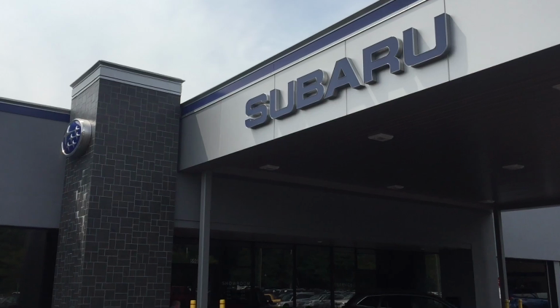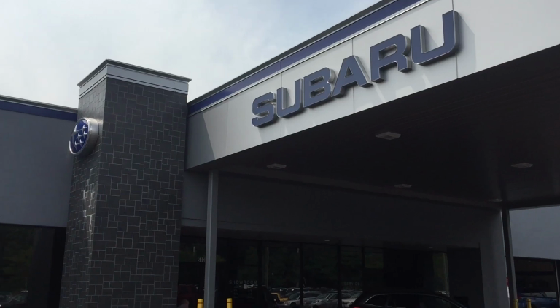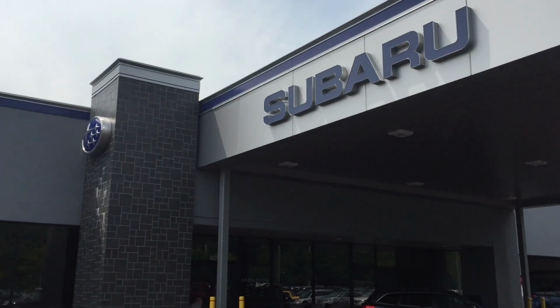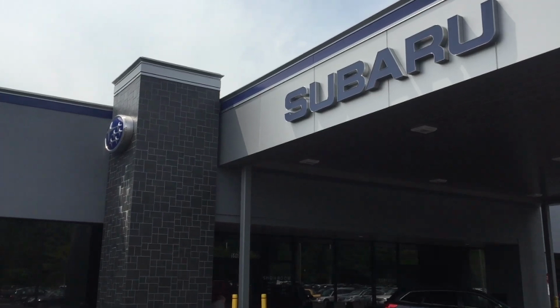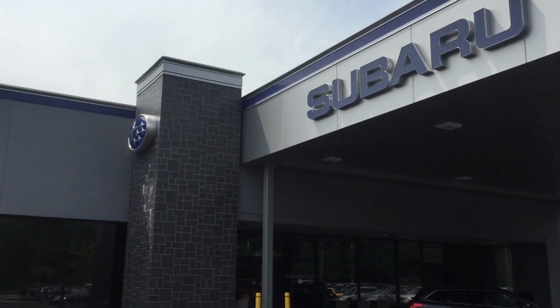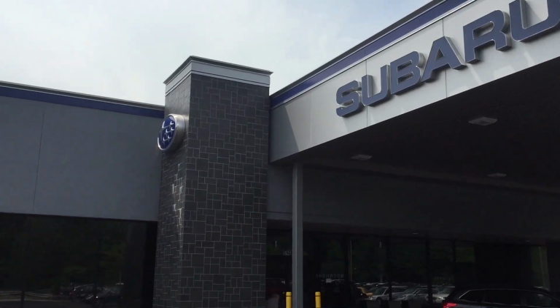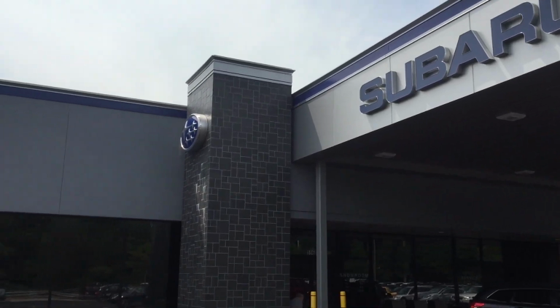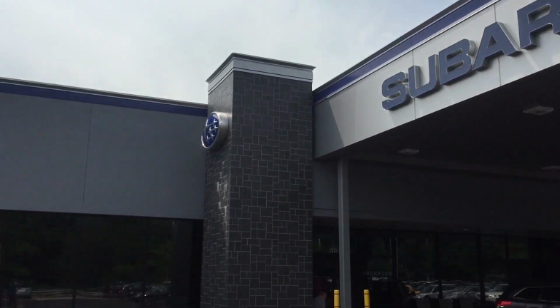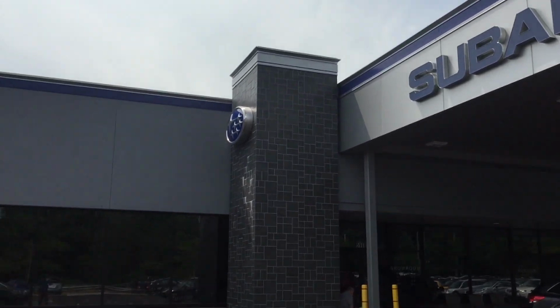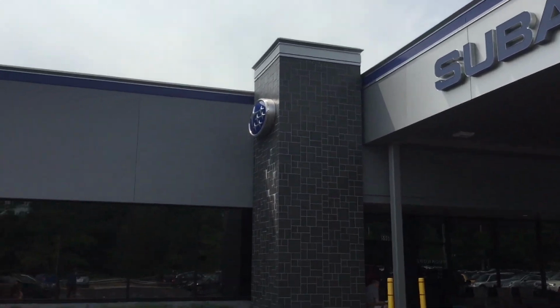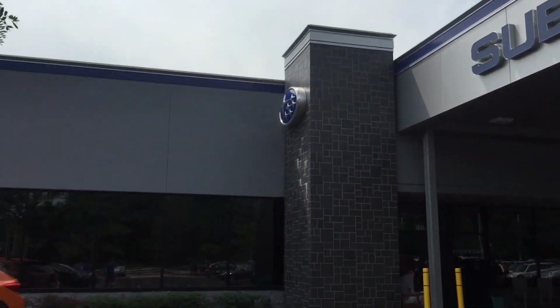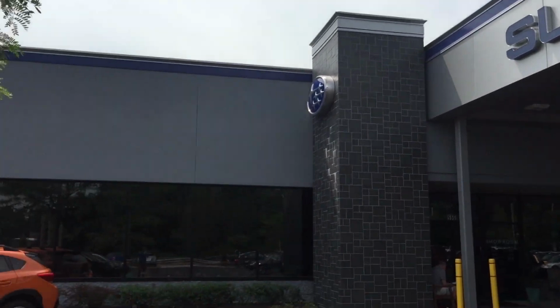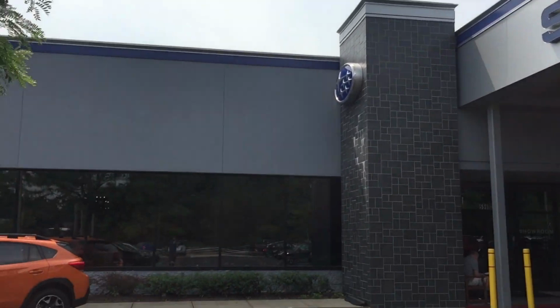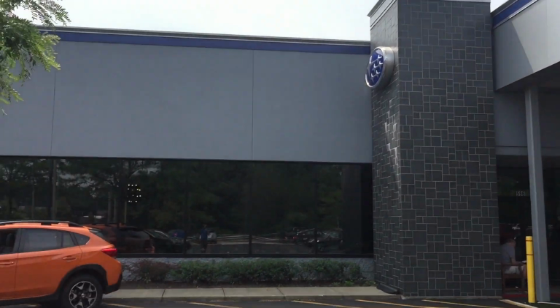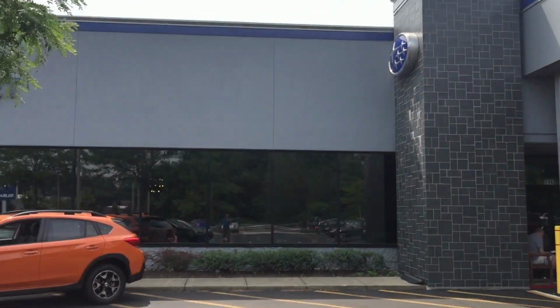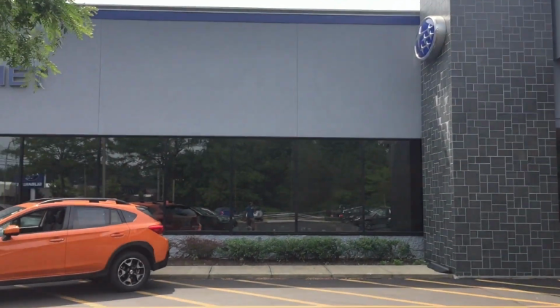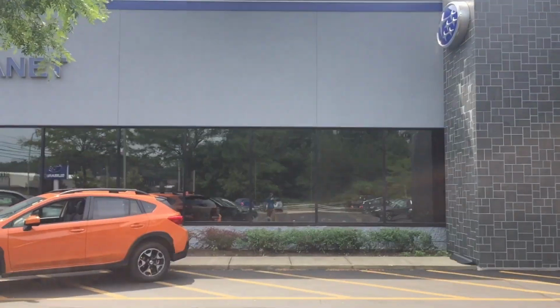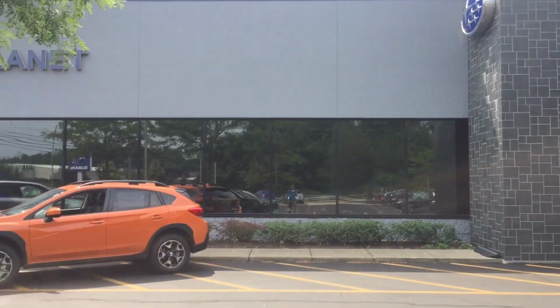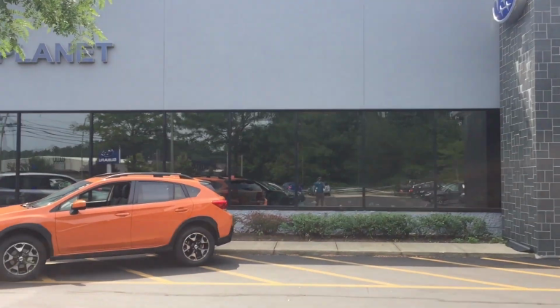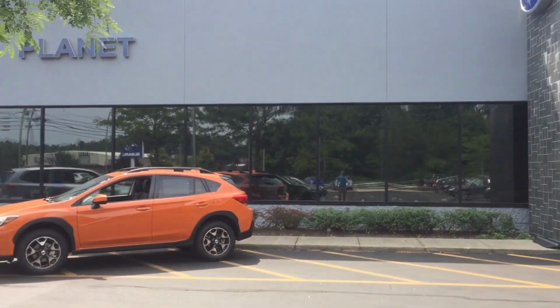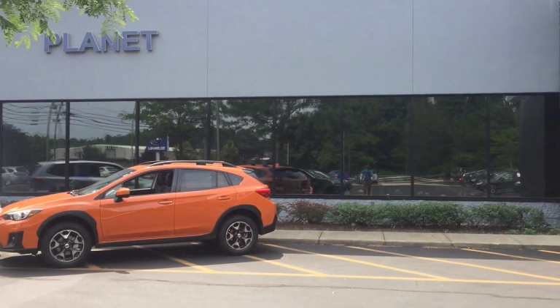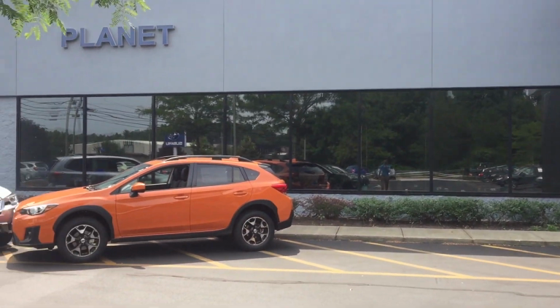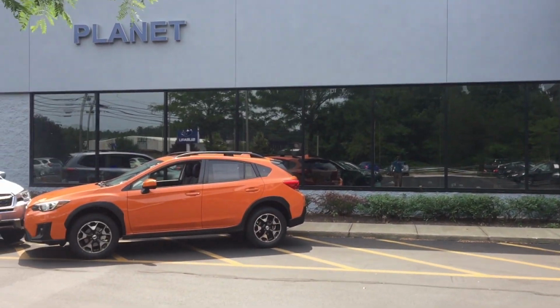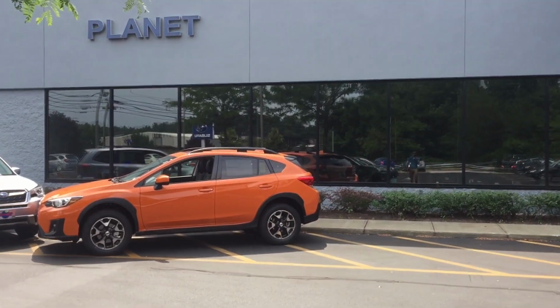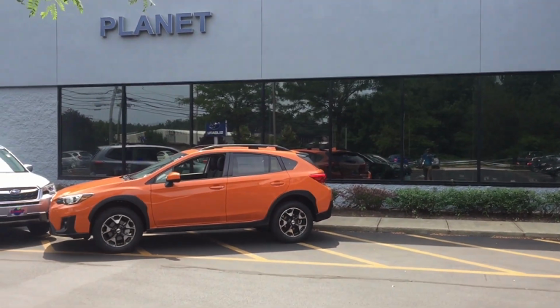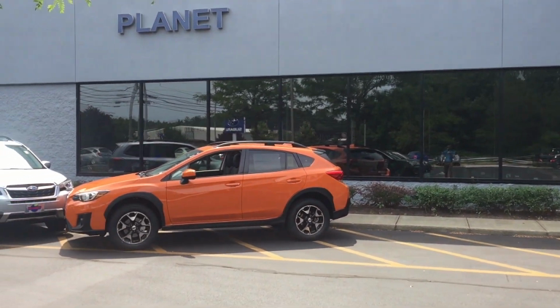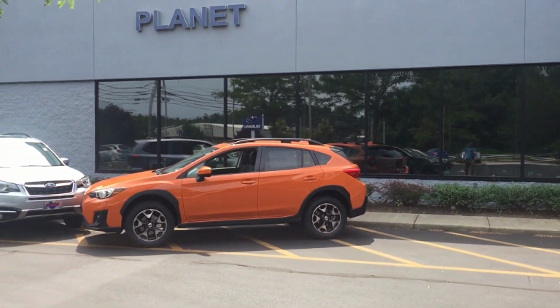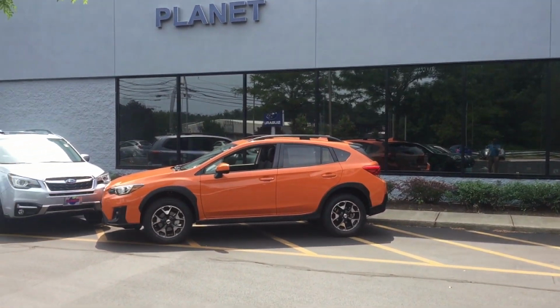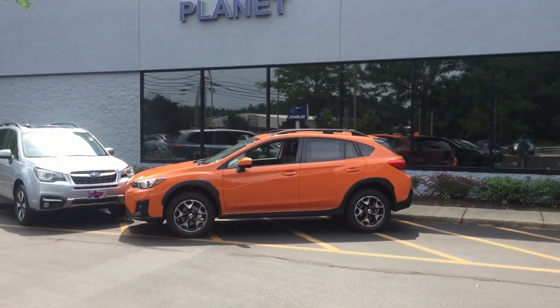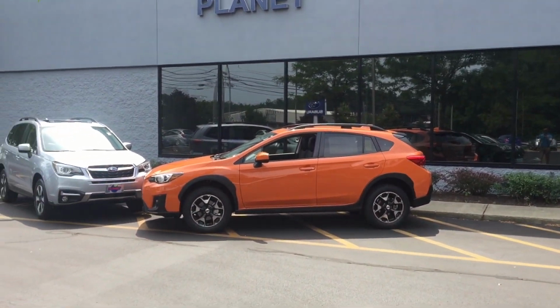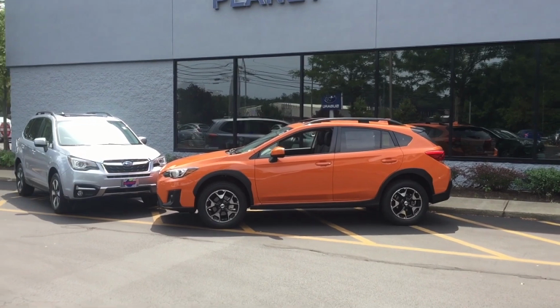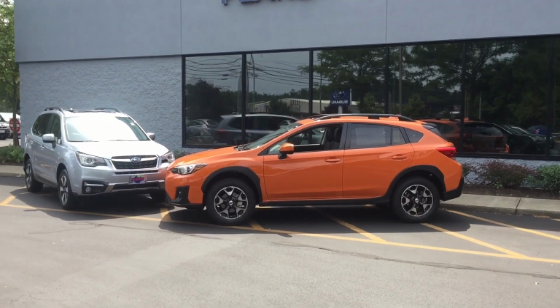Welcome to Planet Subaru, one of the largest Subaru showrooms in the world, and the first powered entirely by the sun.